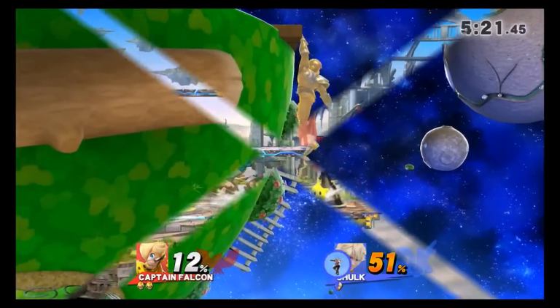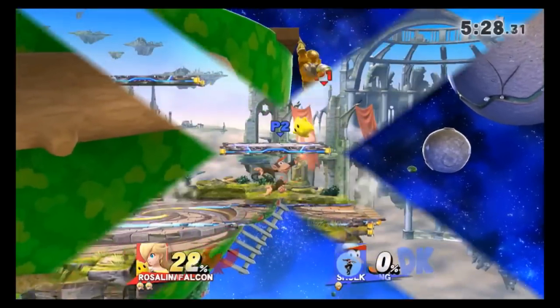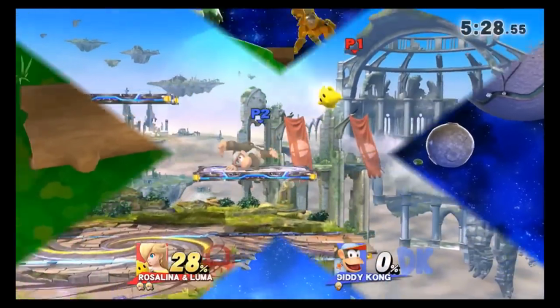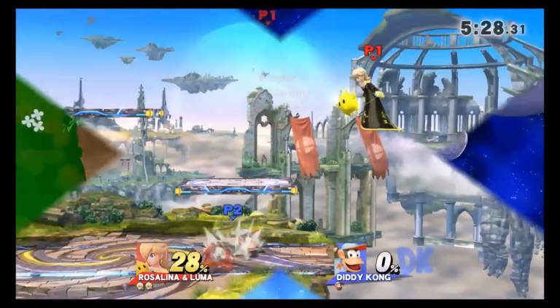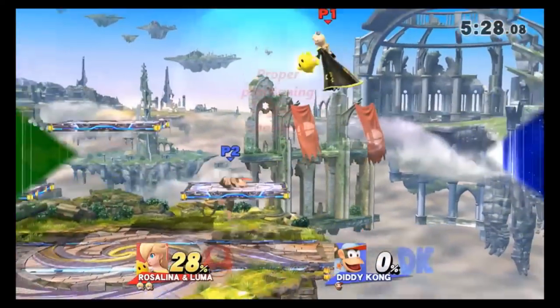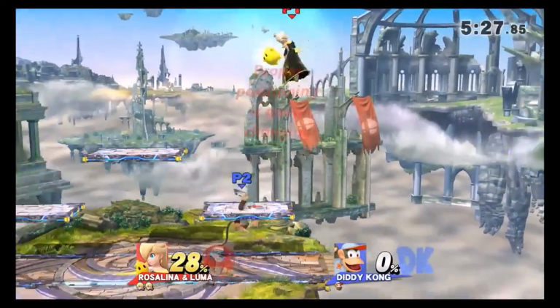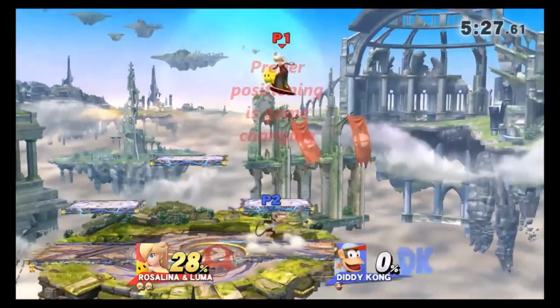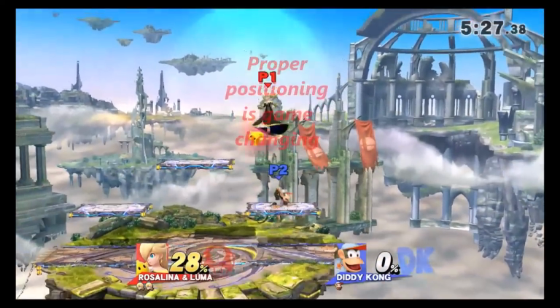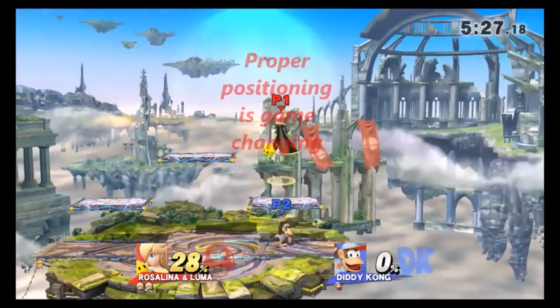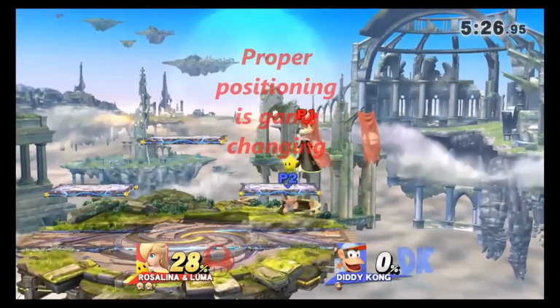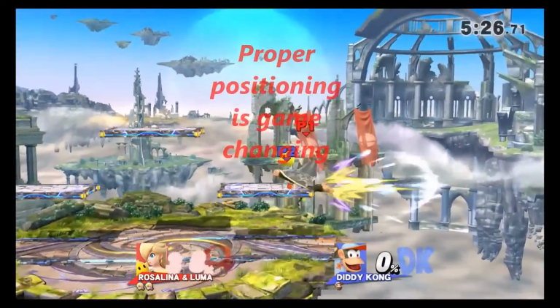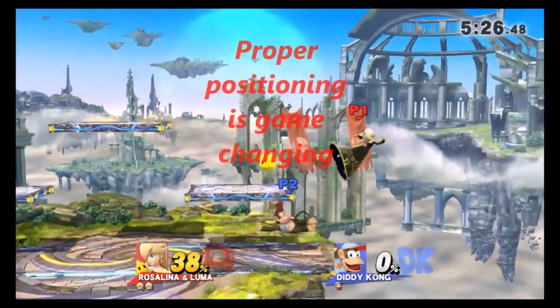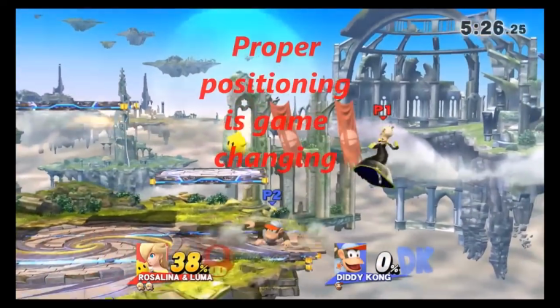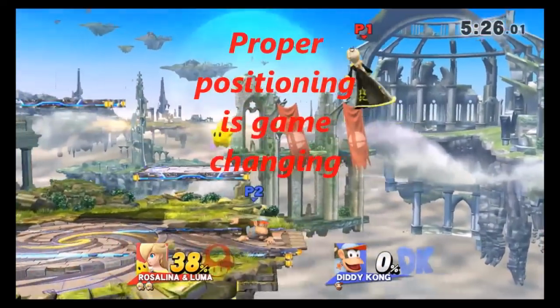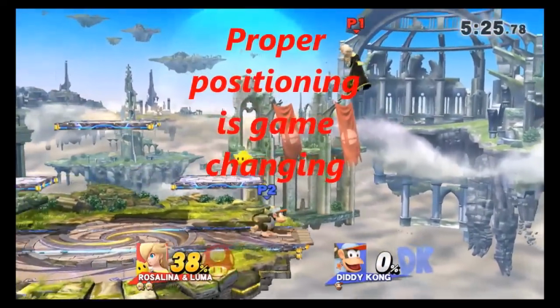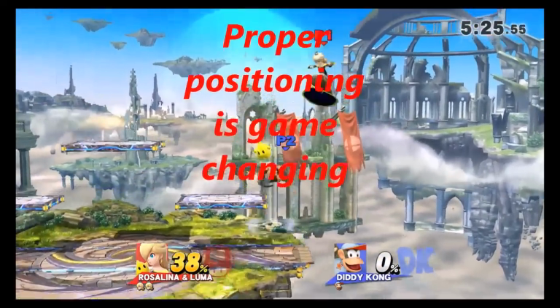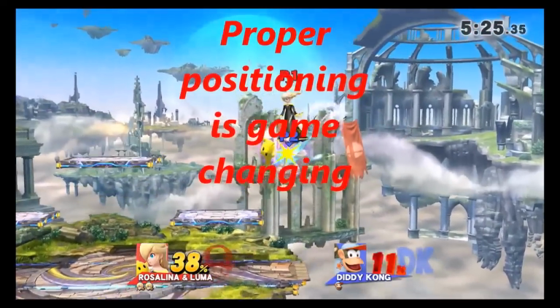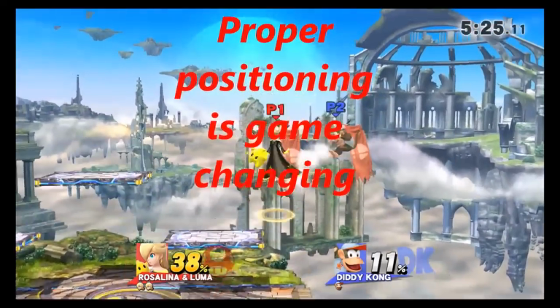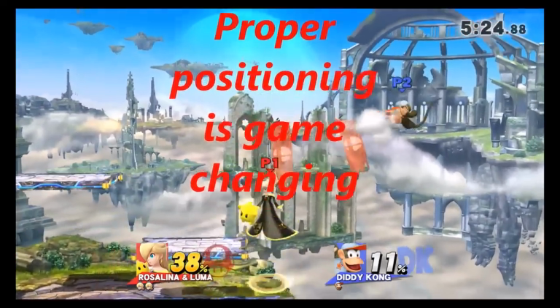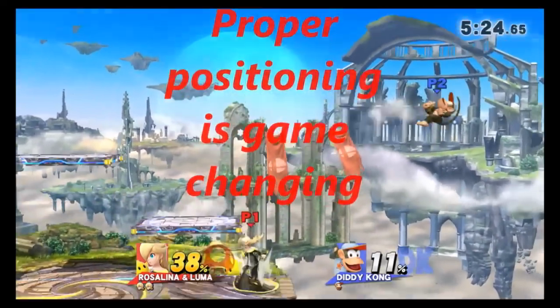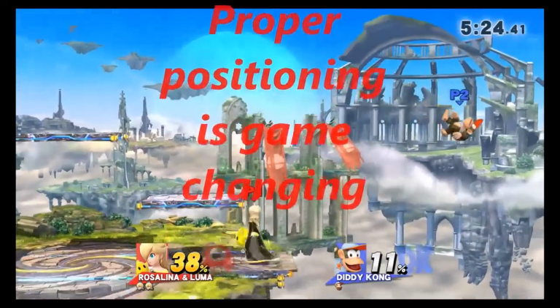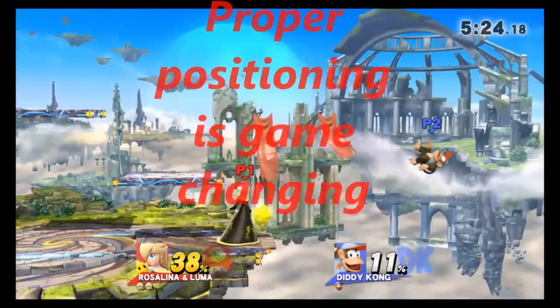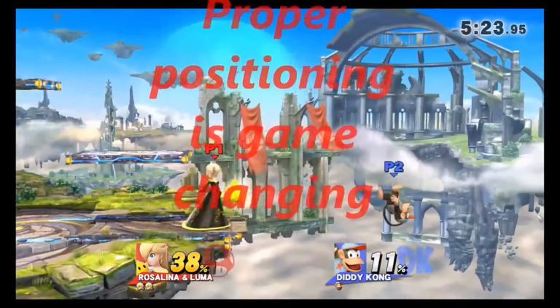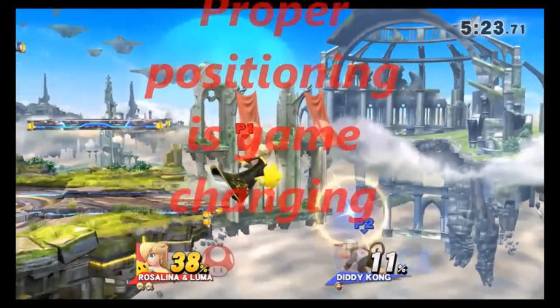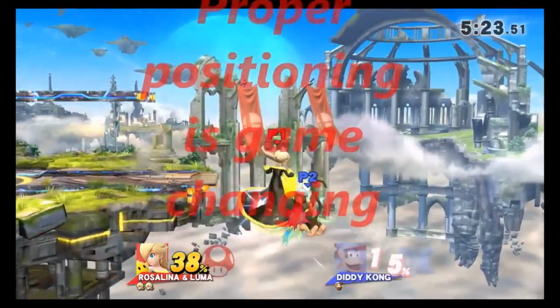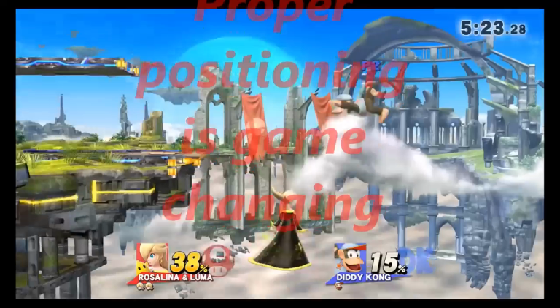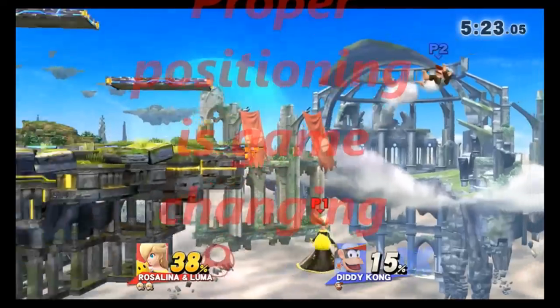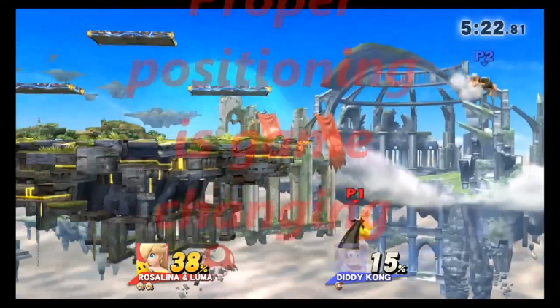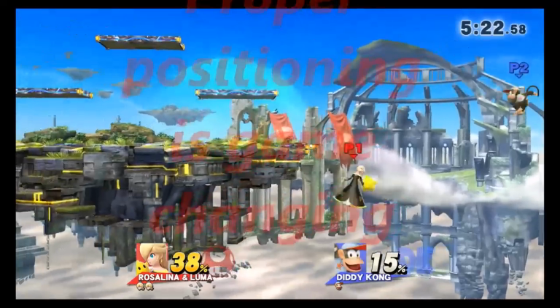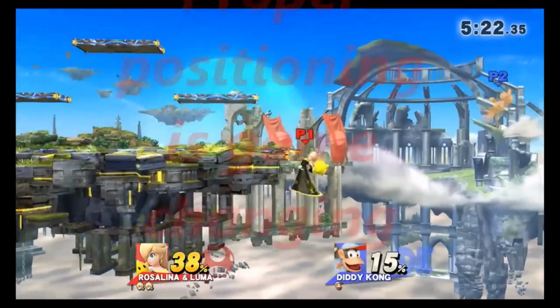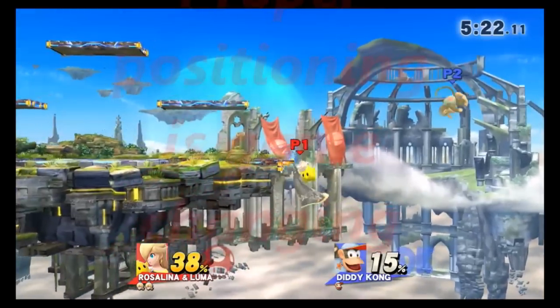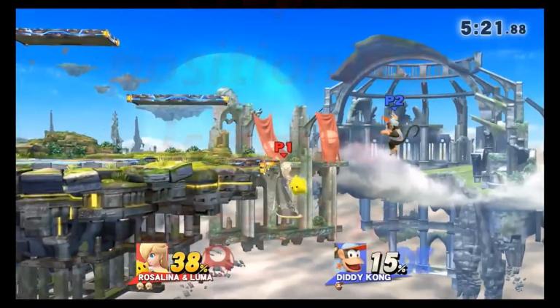The most important element of edge guarding is positioning. It's about knowing where your opponent can recover, guessing where they will recover, and positioning yourself to intercept that recovery.